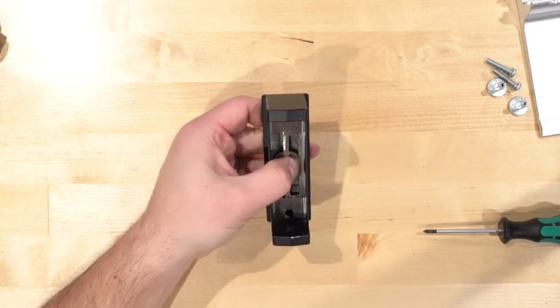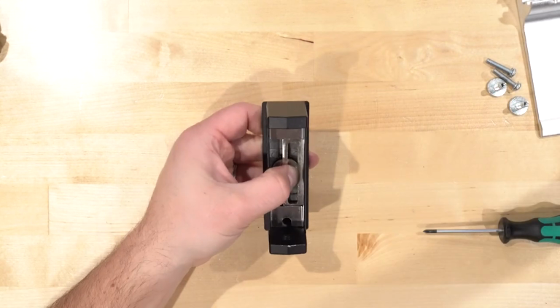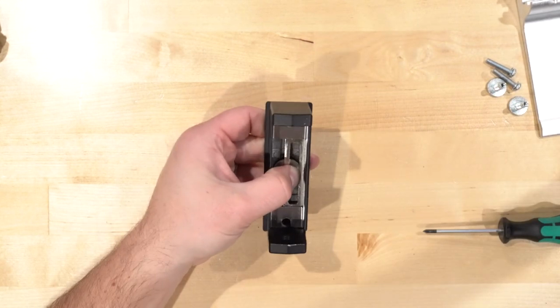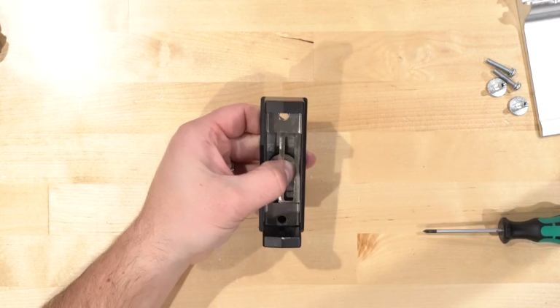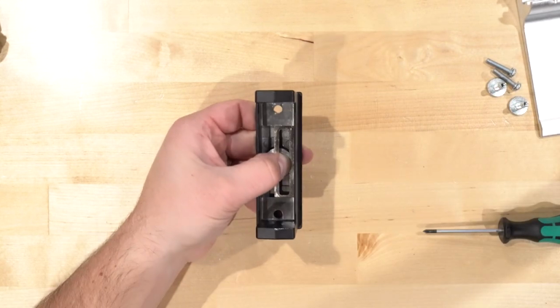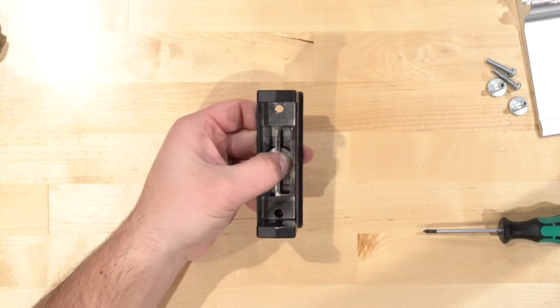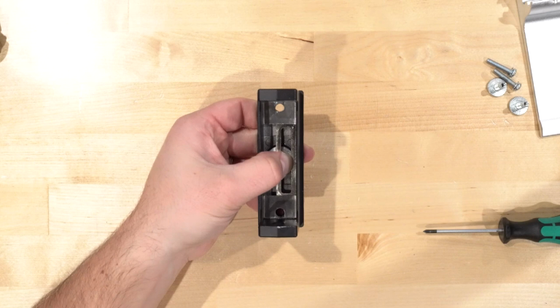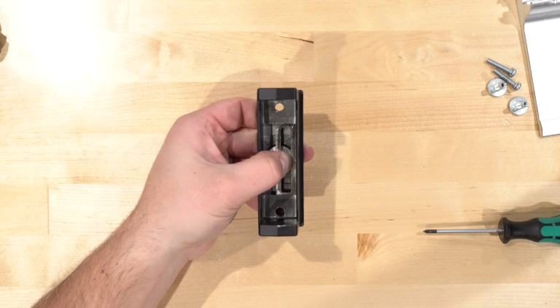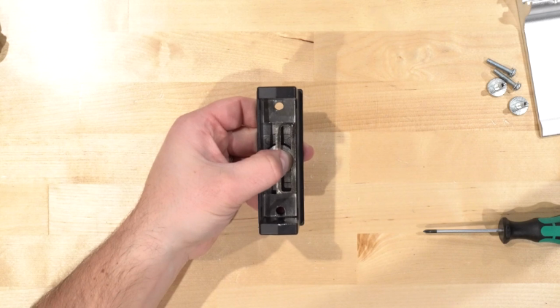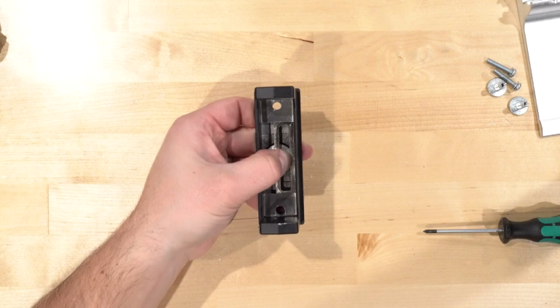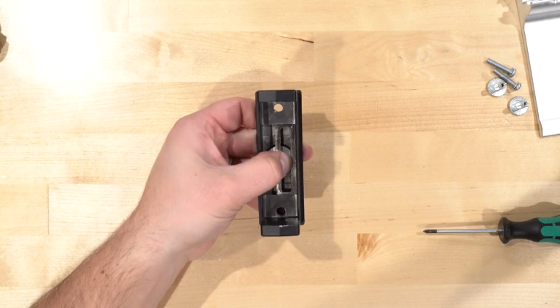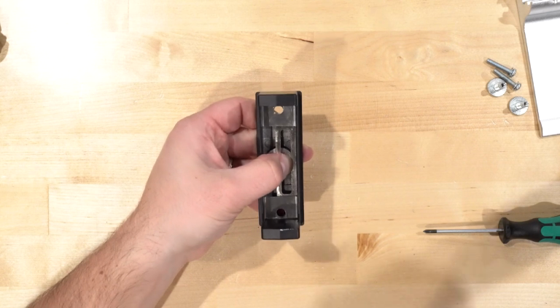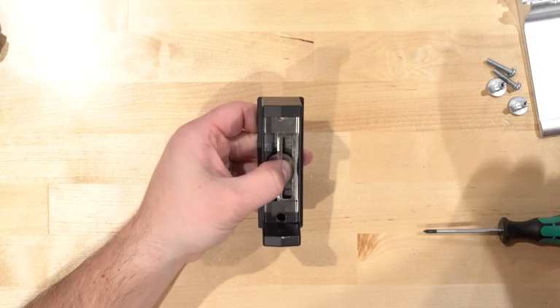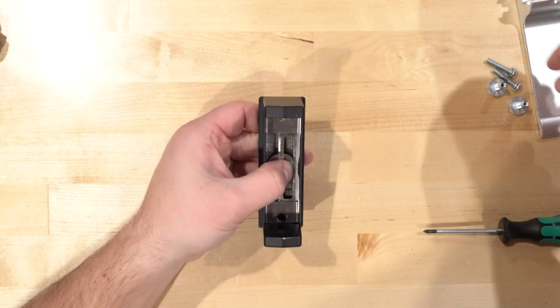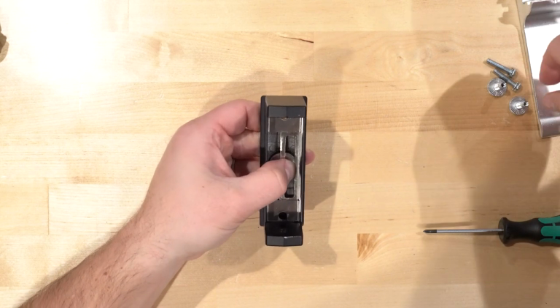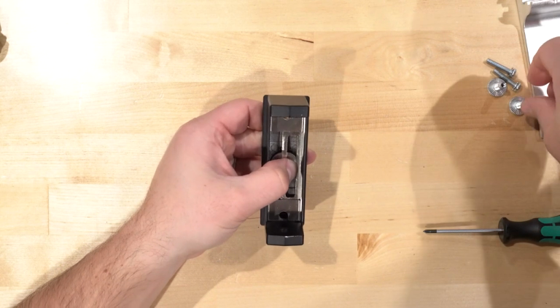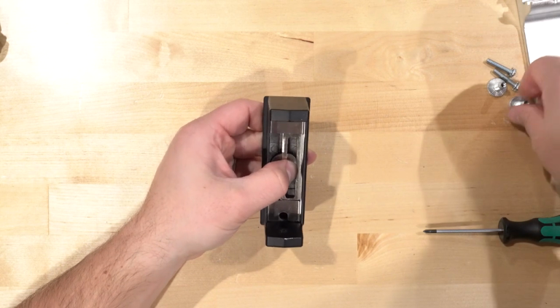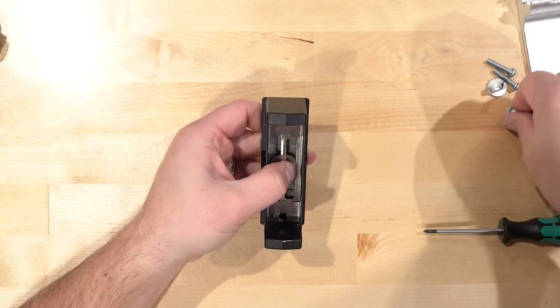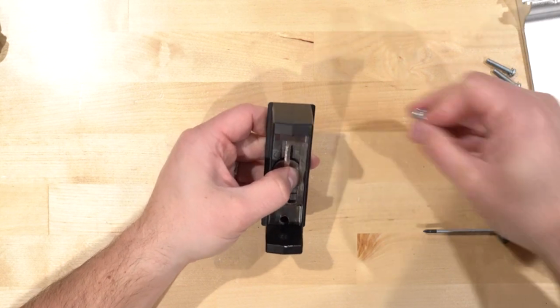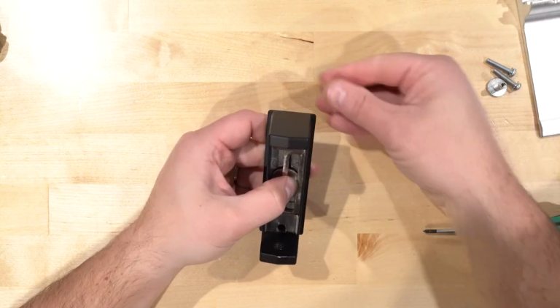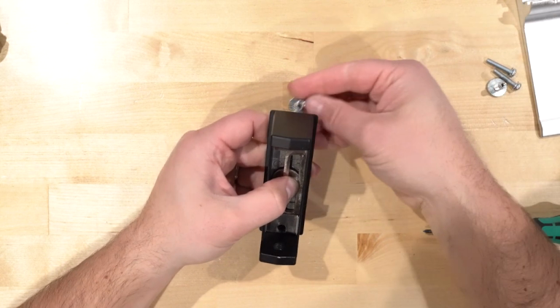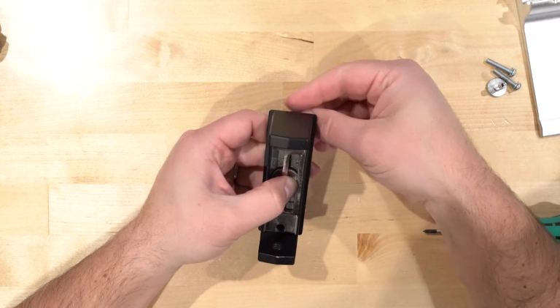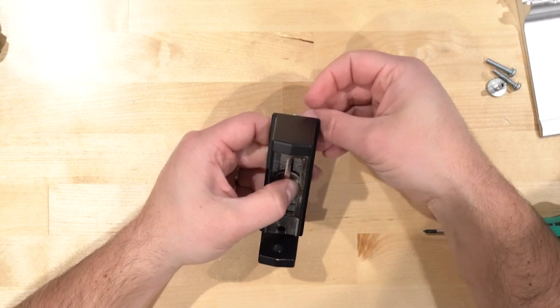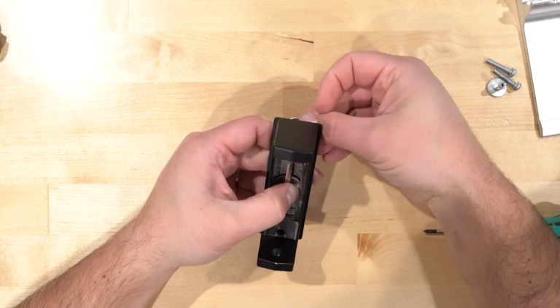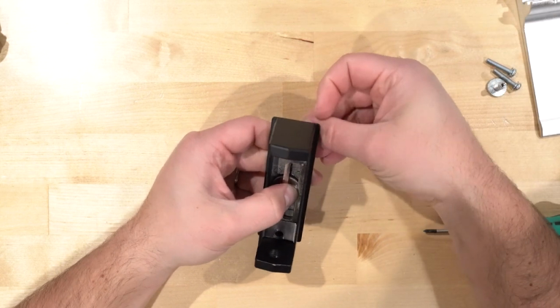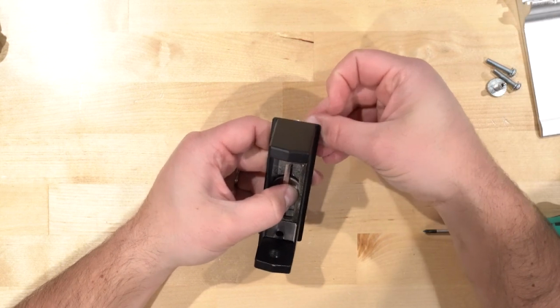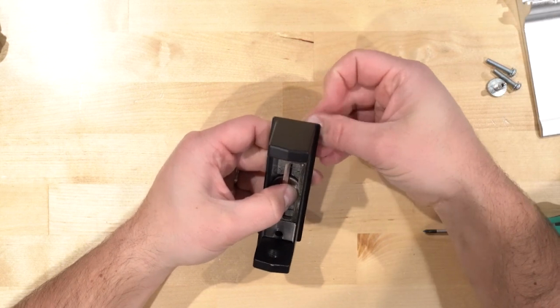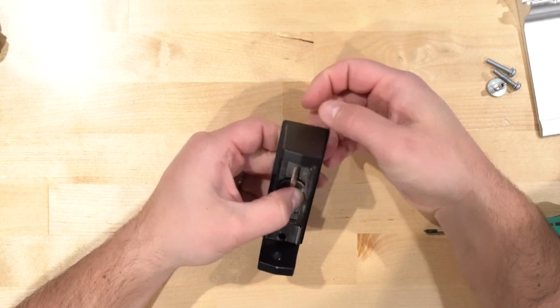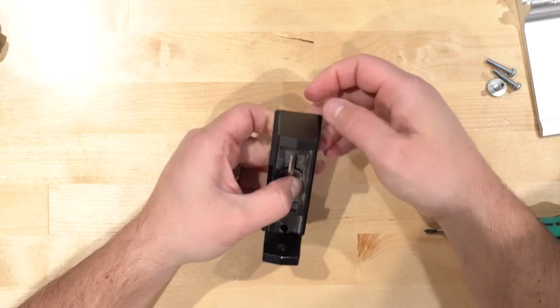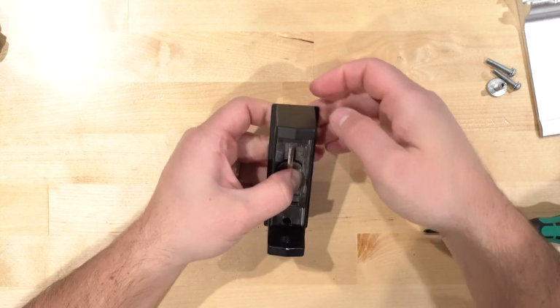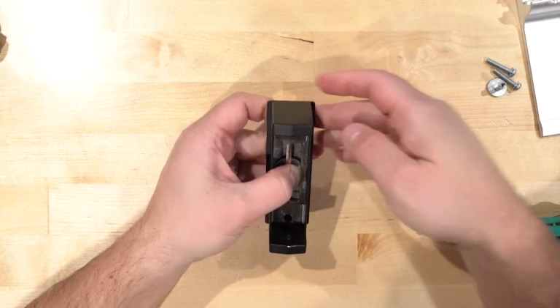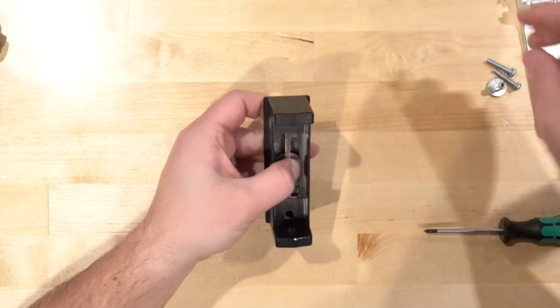Now that we have it back assembled, we're going to go ahead and screw it back together and we'll be done.